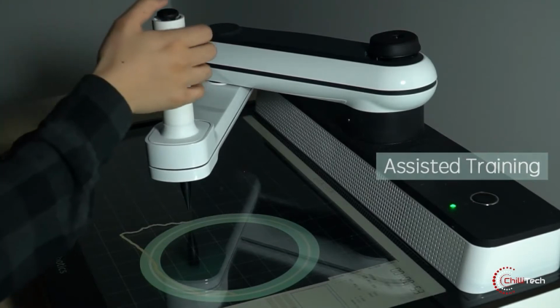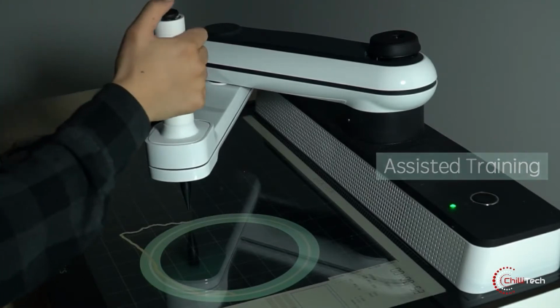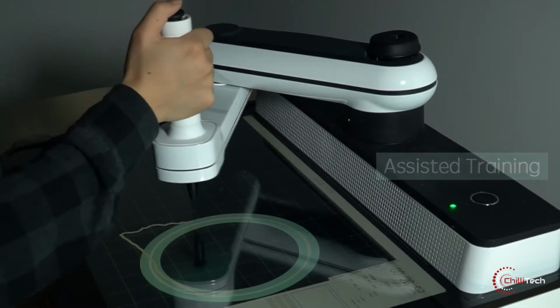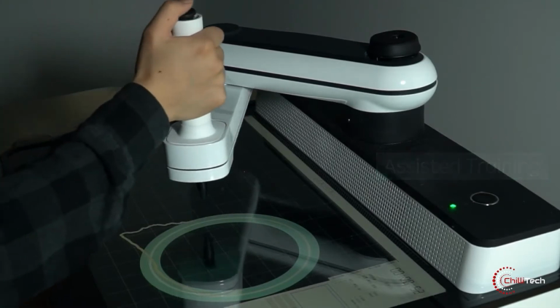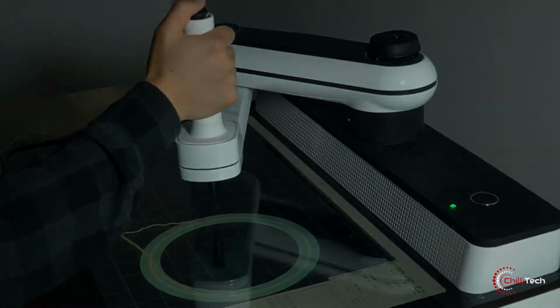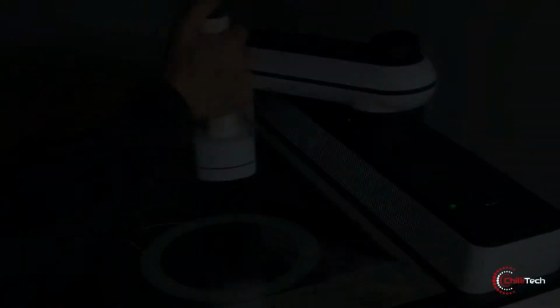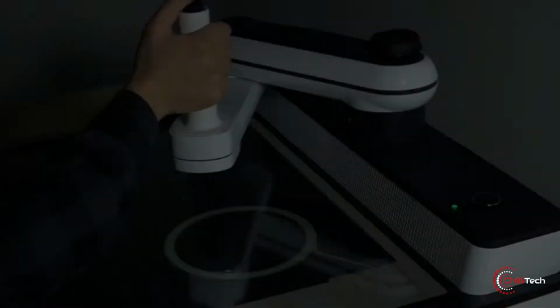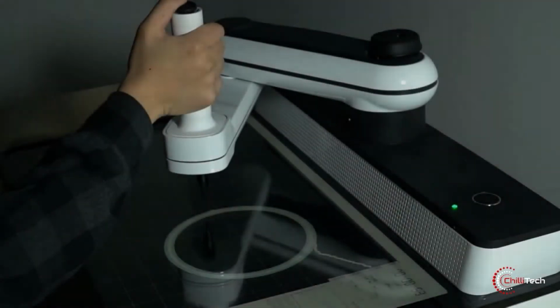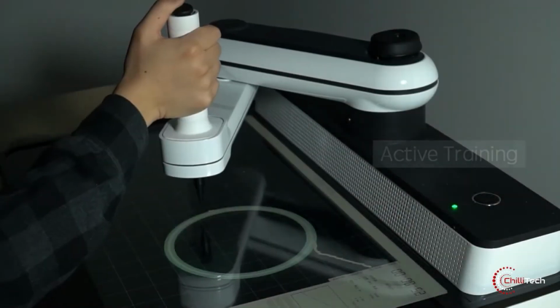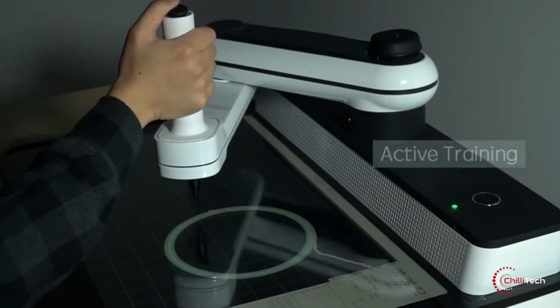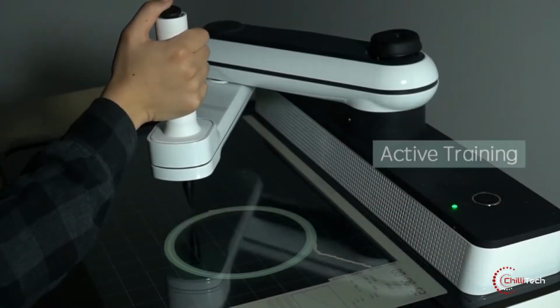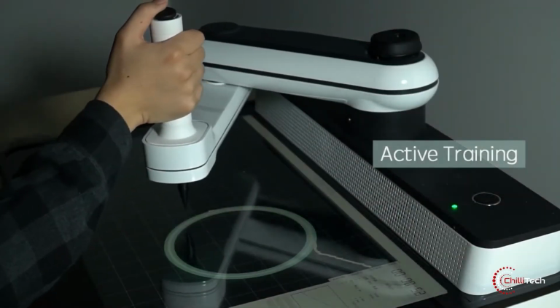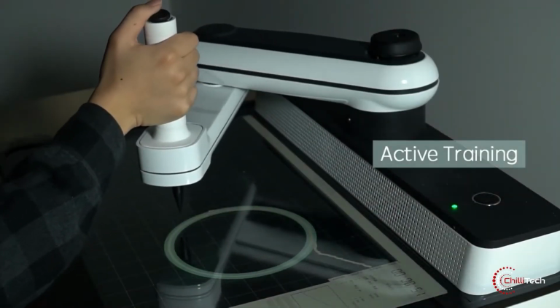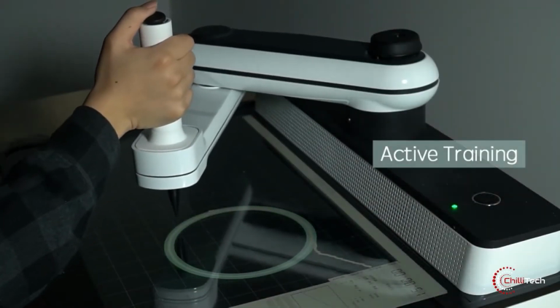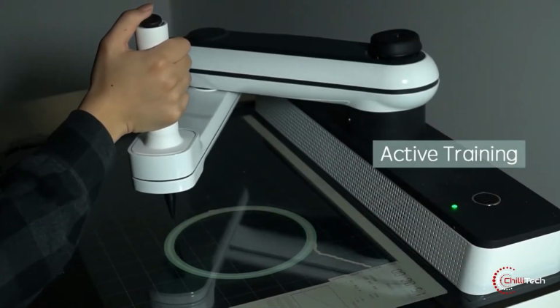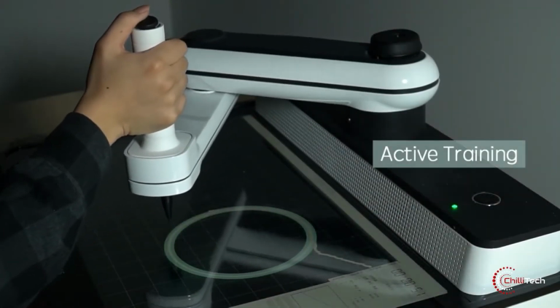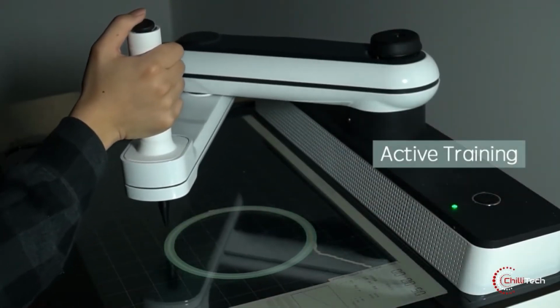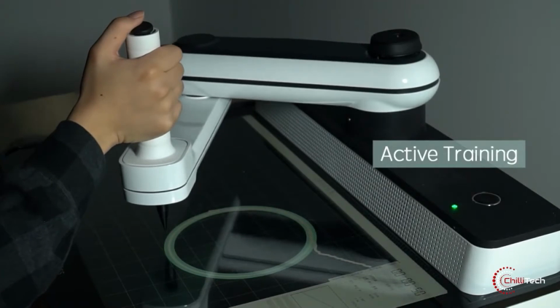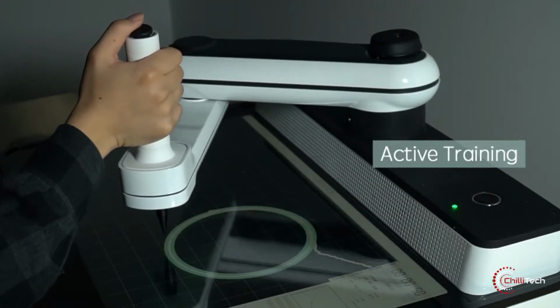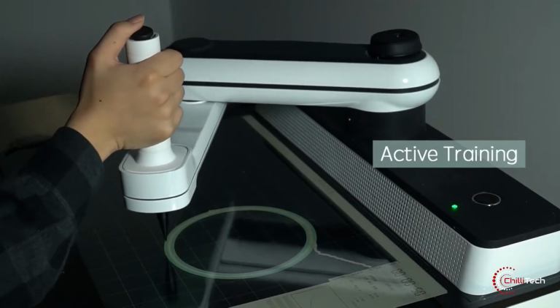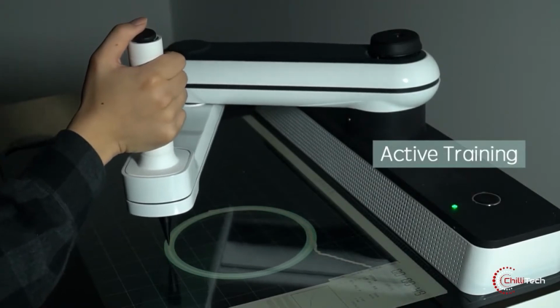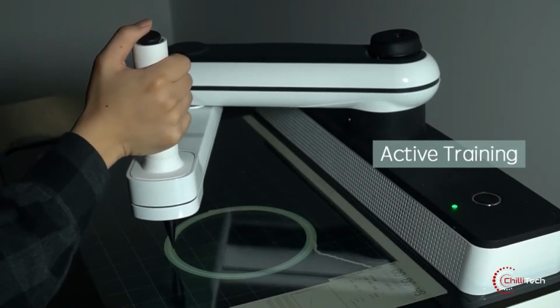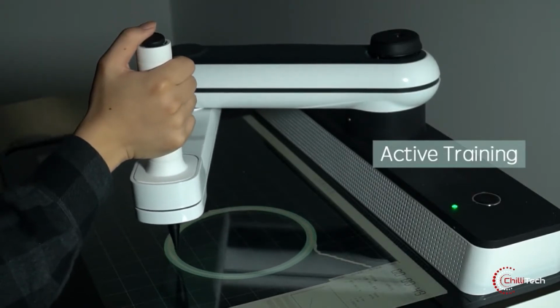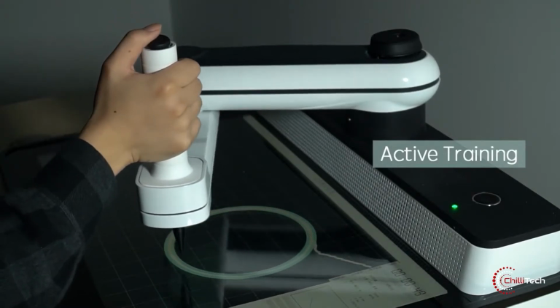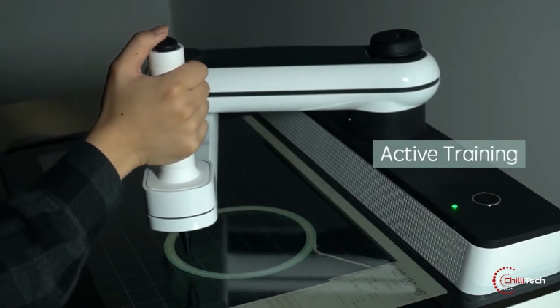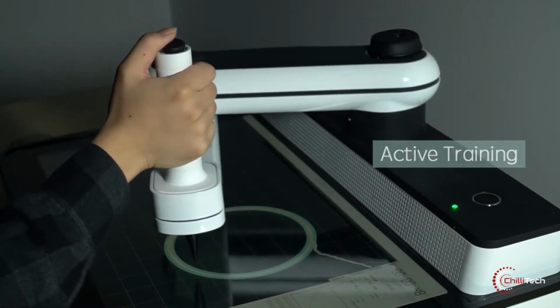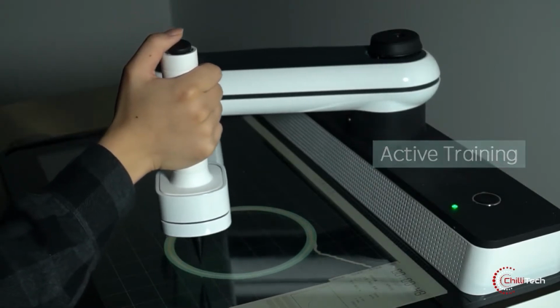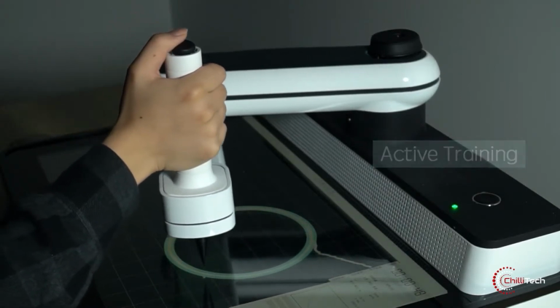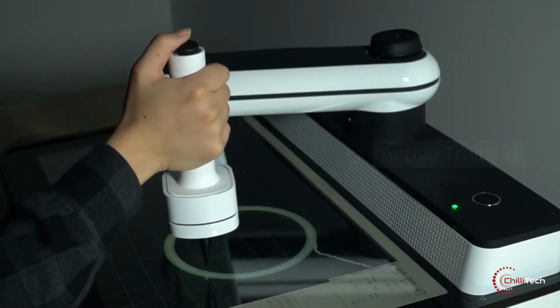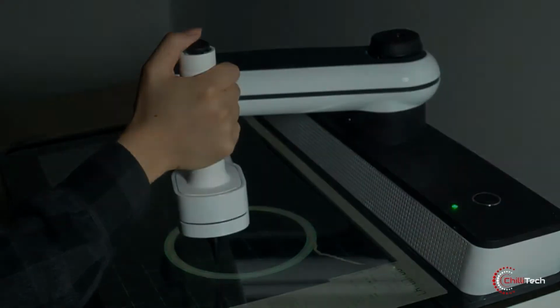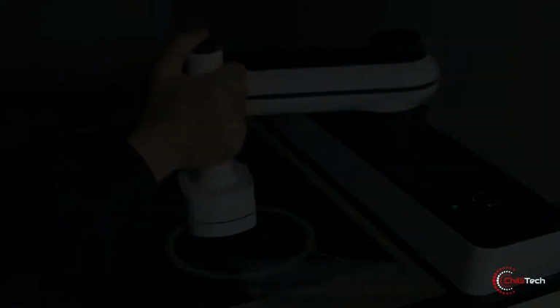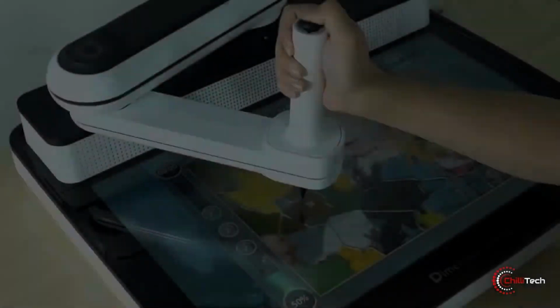For patients looking to strengthen atrophied muscles, Dr. CaRo can switch between assistive and resistive modes to accommodate patients looking to regain strength and dexterity in their limbs.